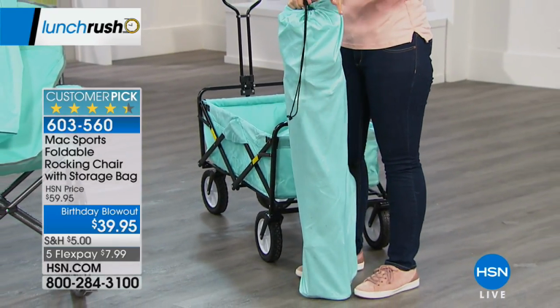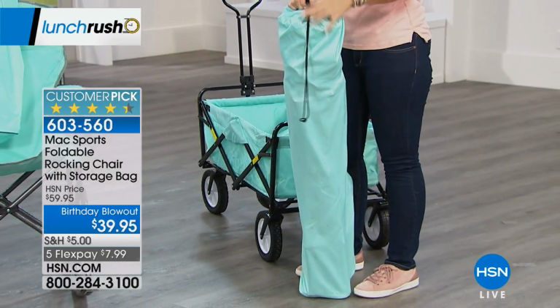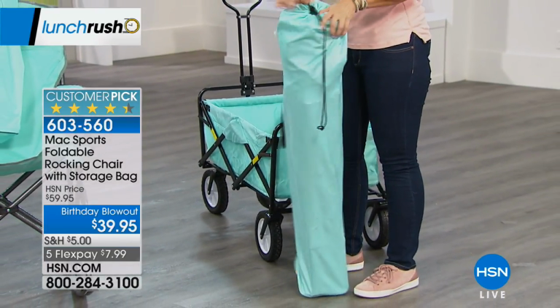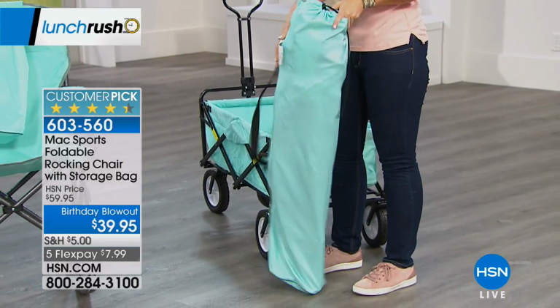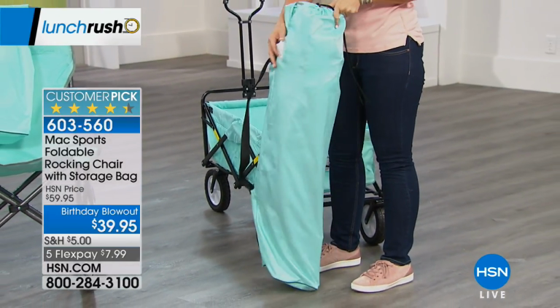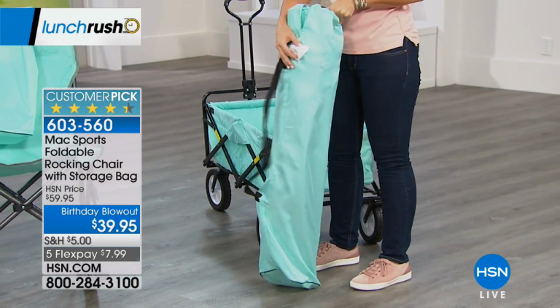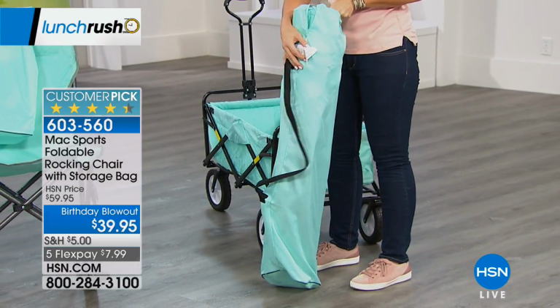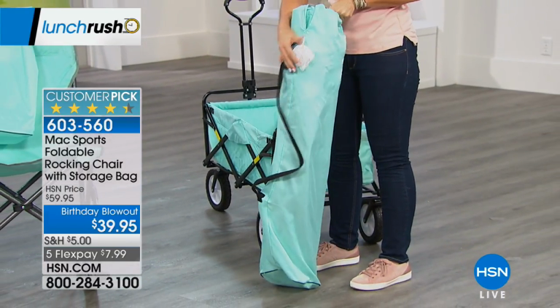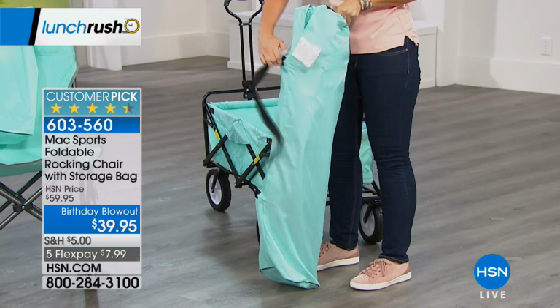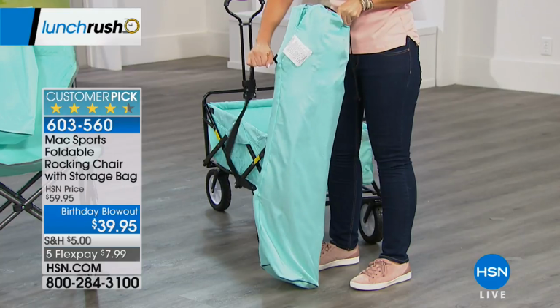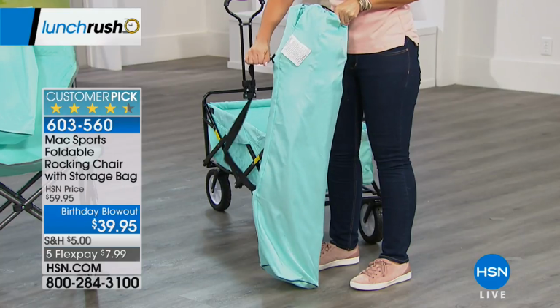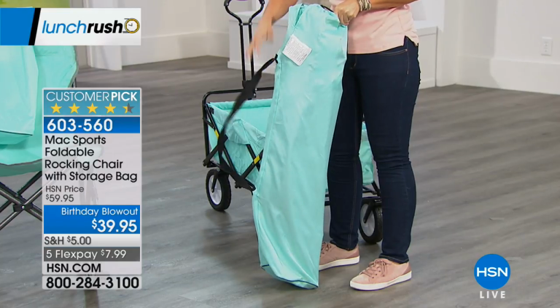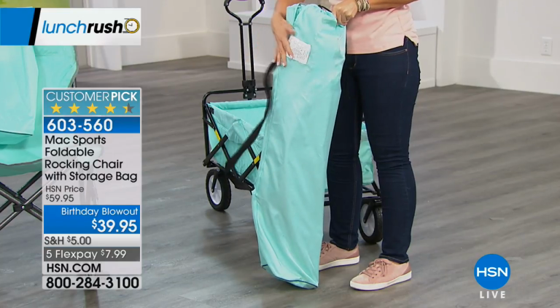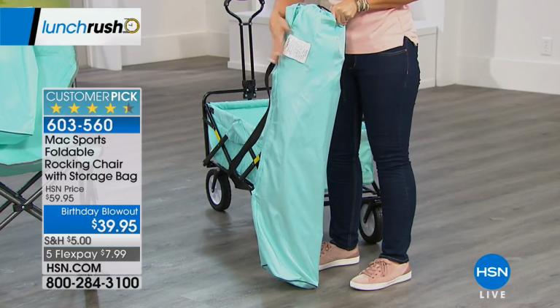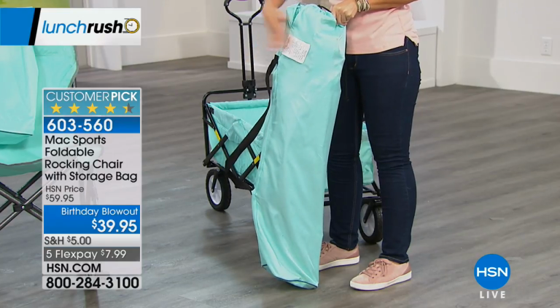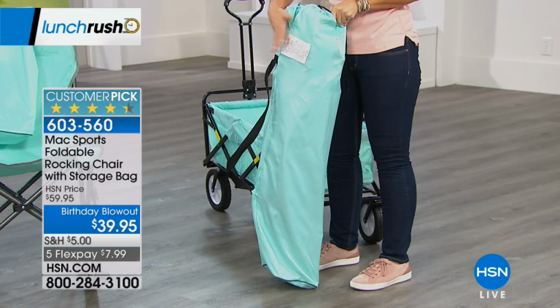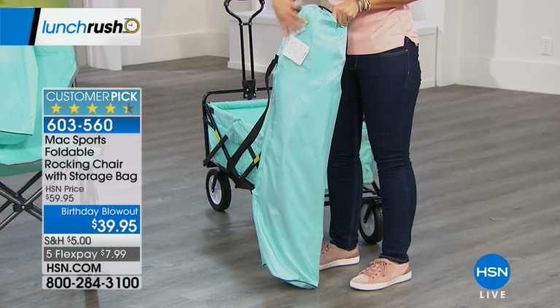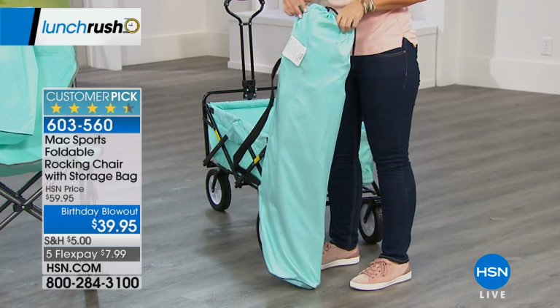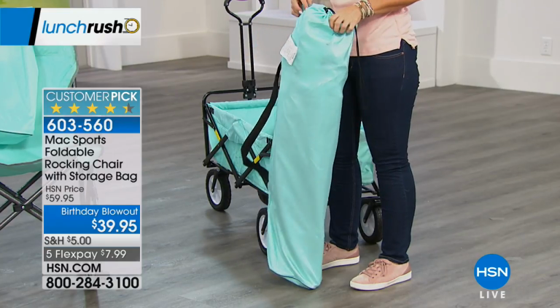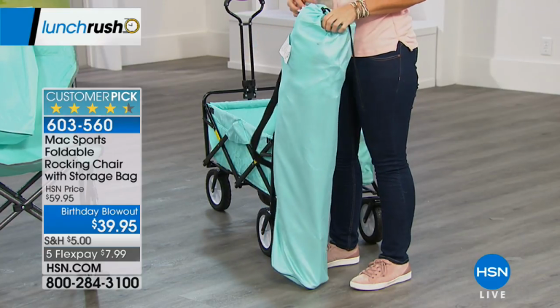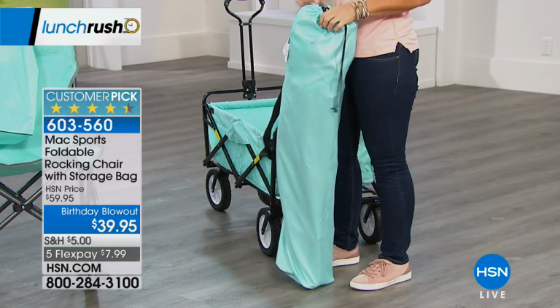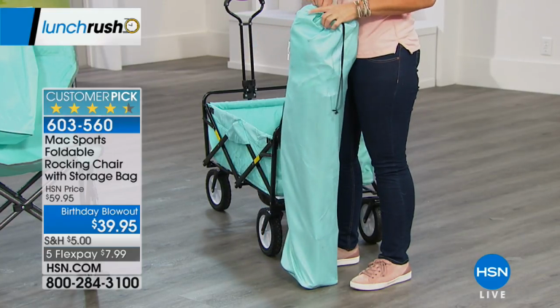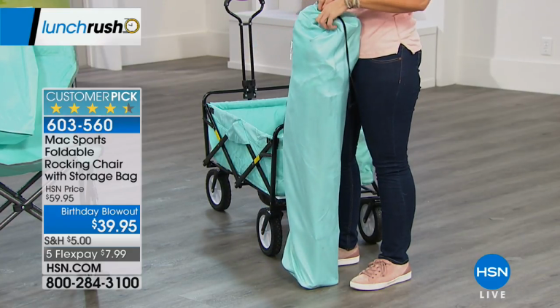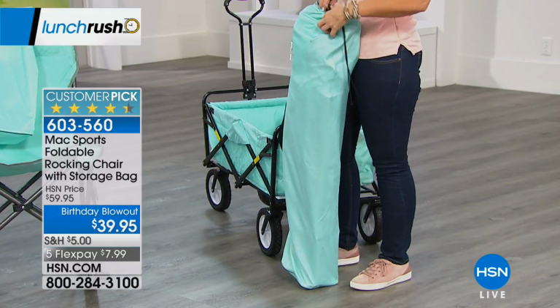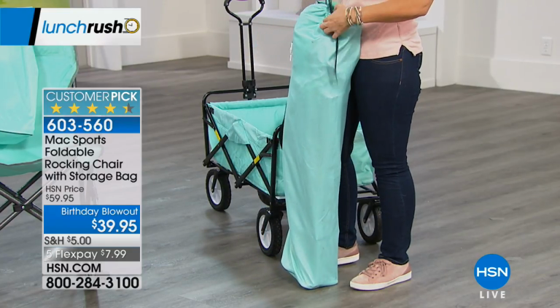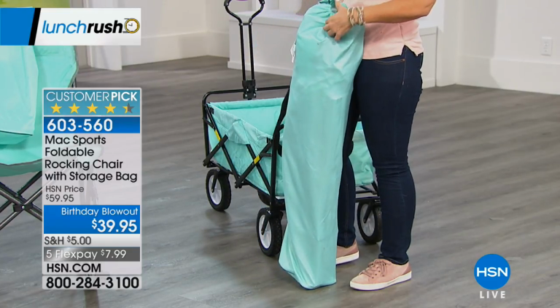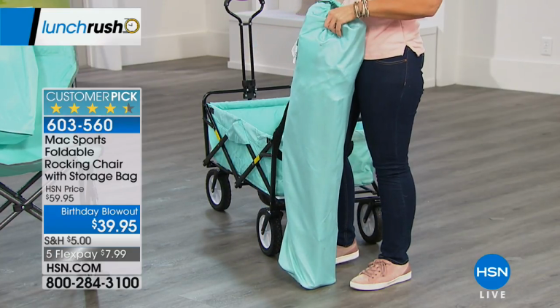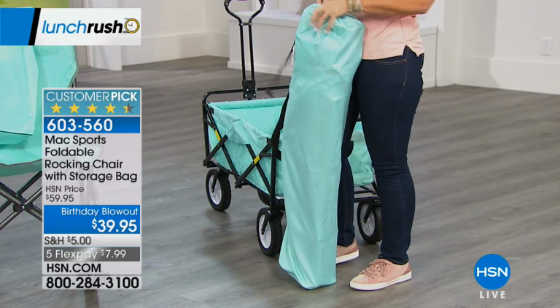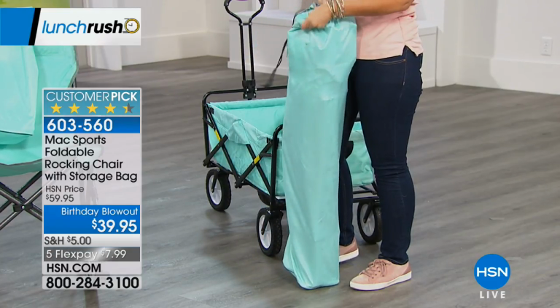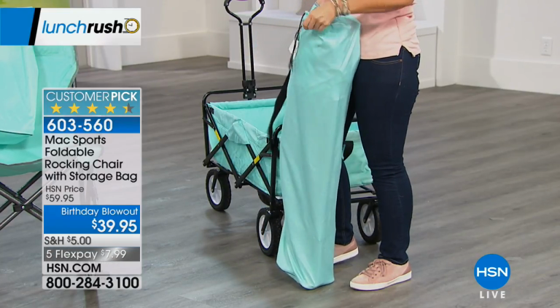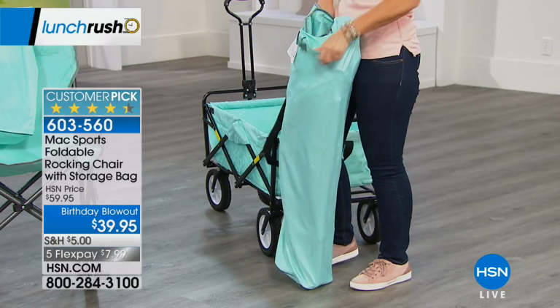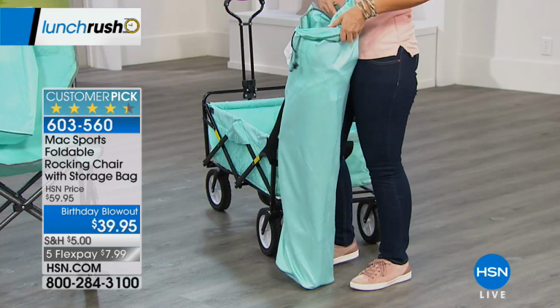Watch how easy it is. The carrying case is oversized — I love that — so when you put it back in, it's so simple. You just take it apart.